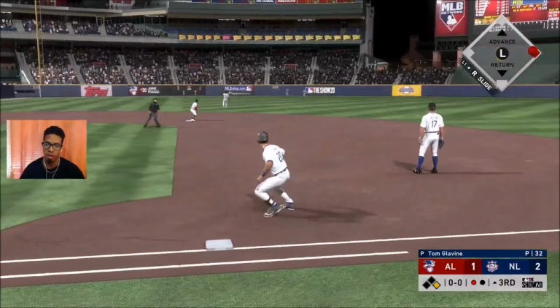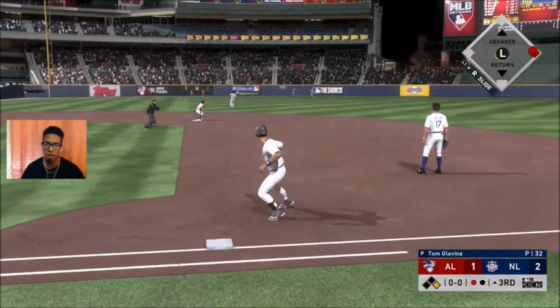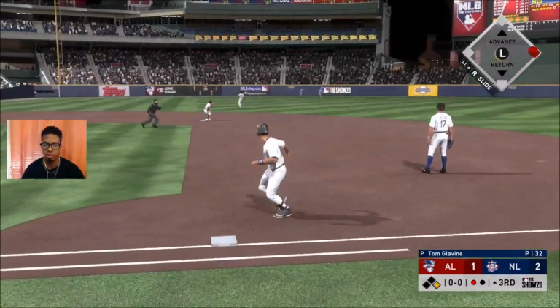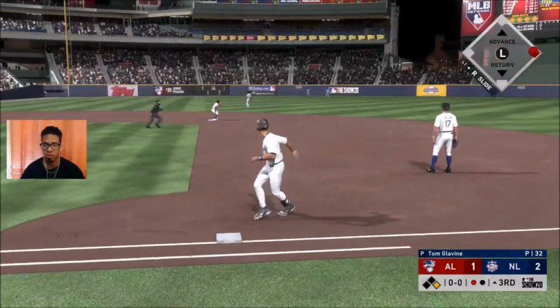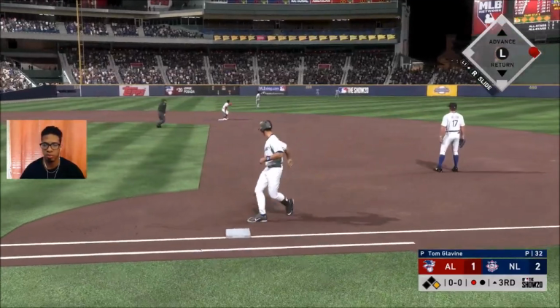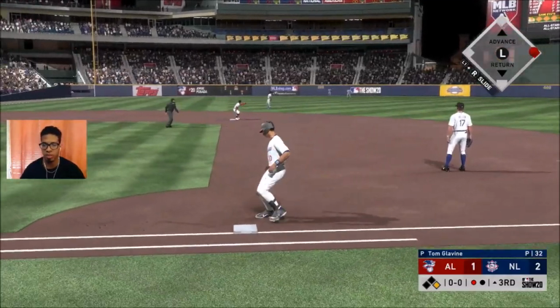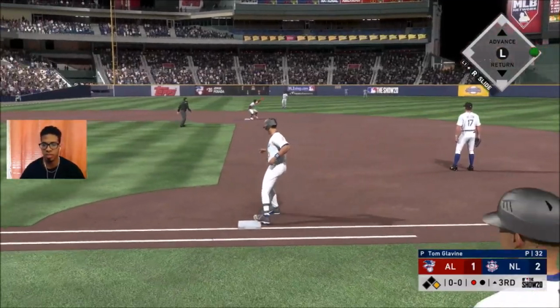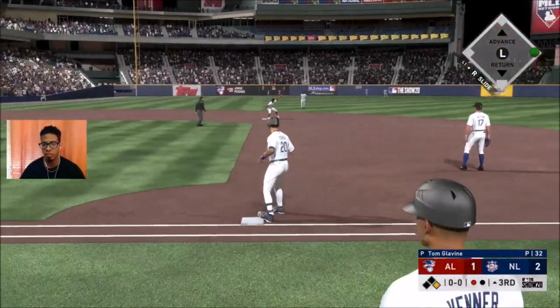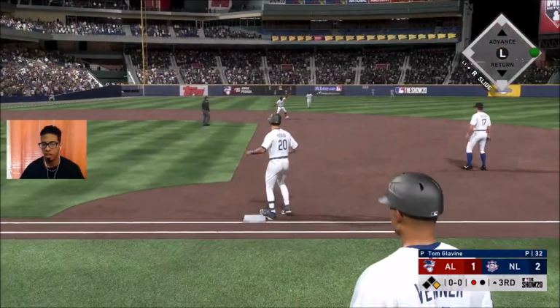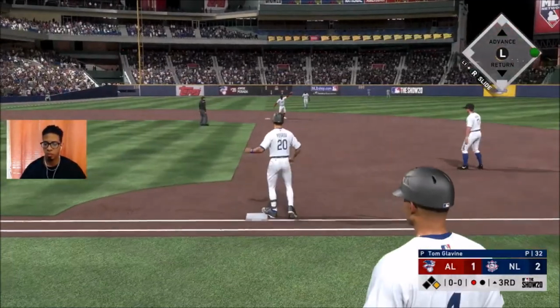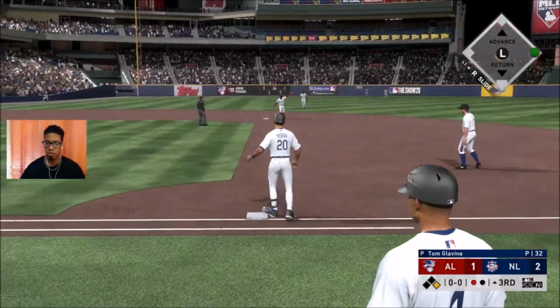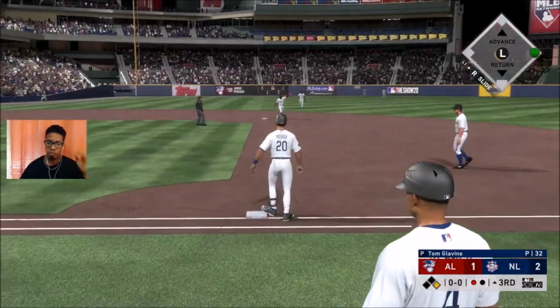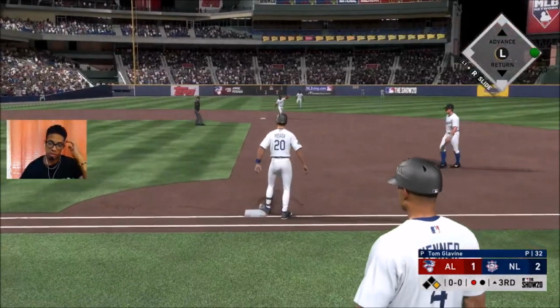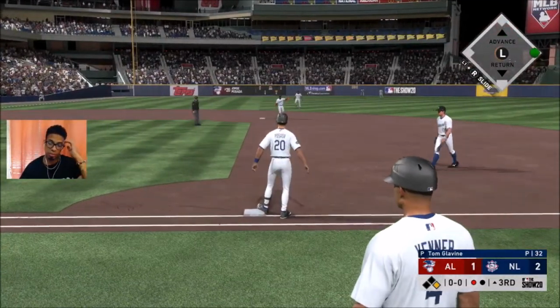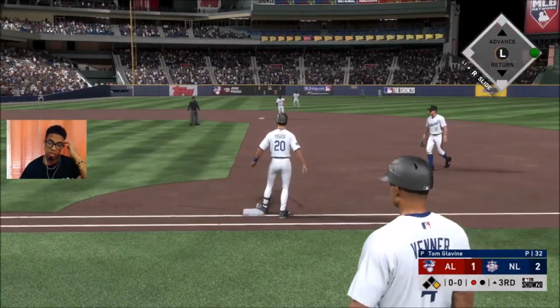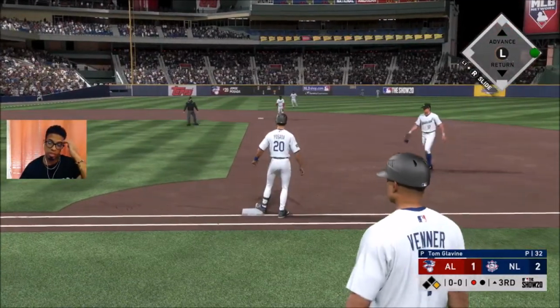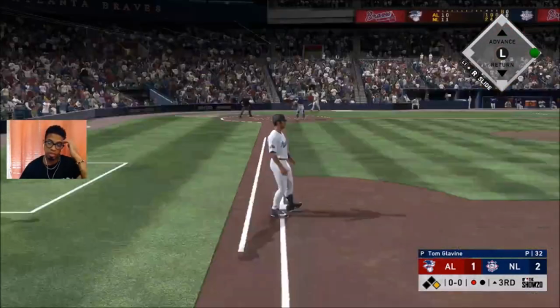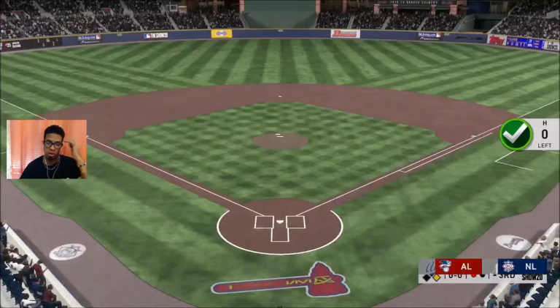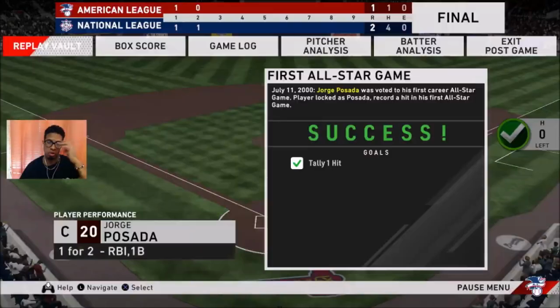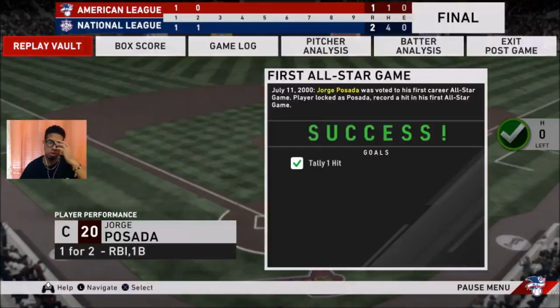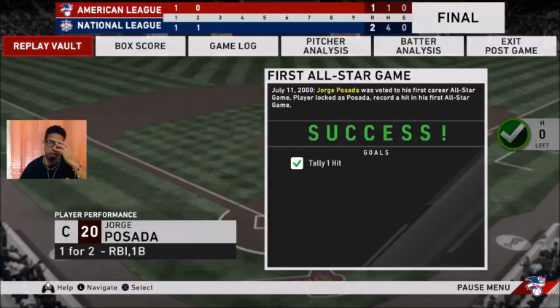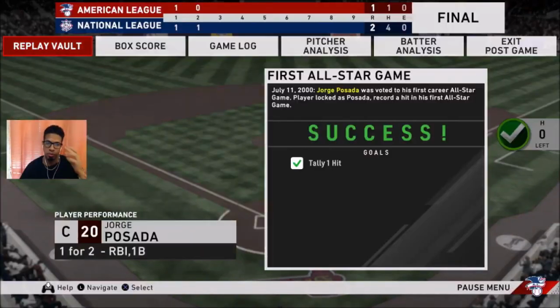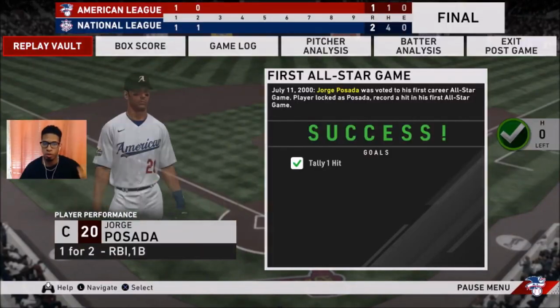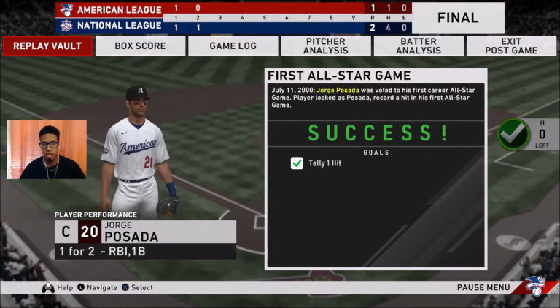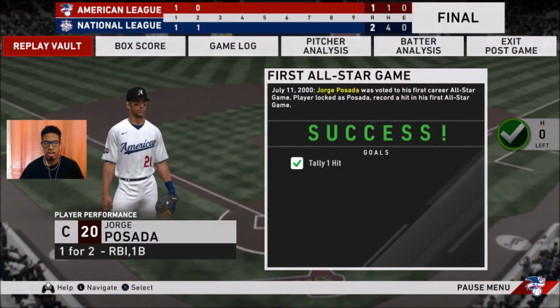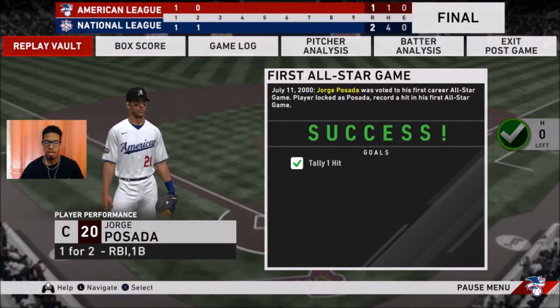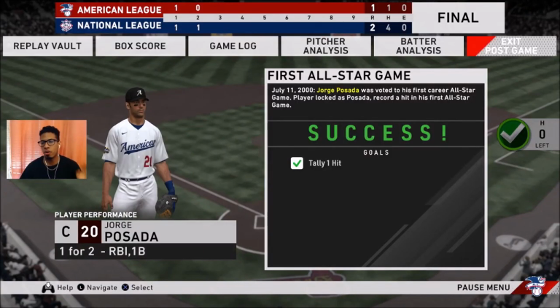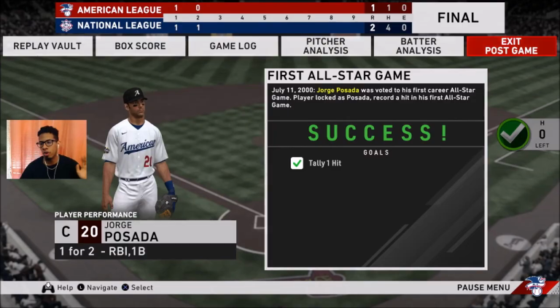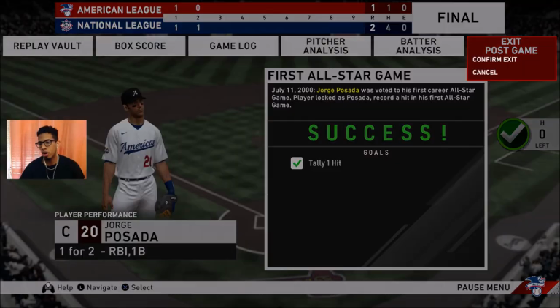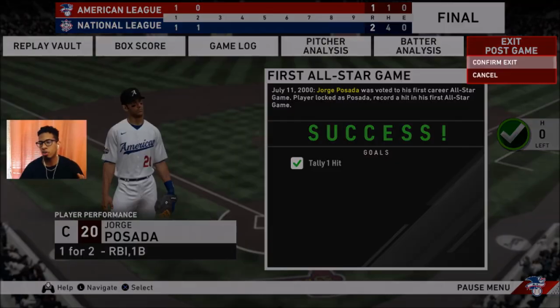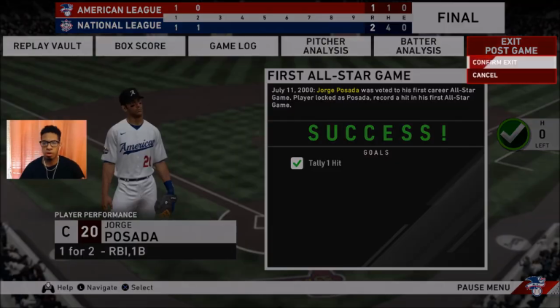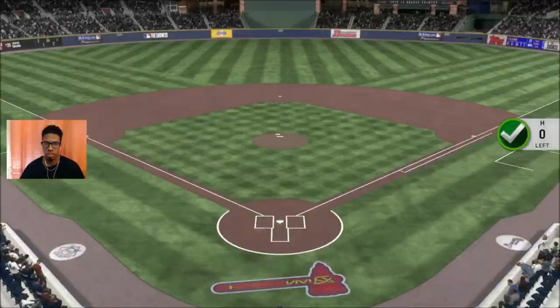We're facing a lefty - Posada doesn't have great power or contact against lefties, but all we needed was a hit. We got ourselves the base hit and we're done with this mission. This is the All-Star game one now.